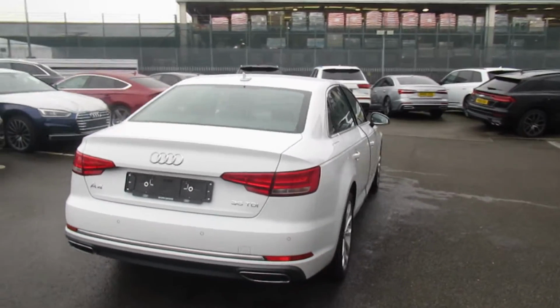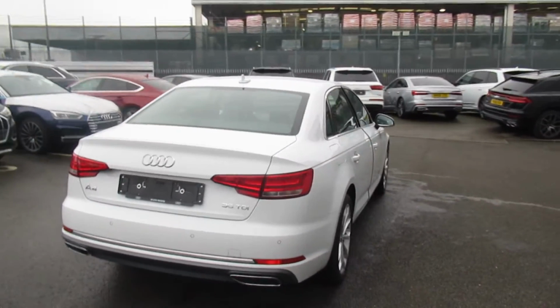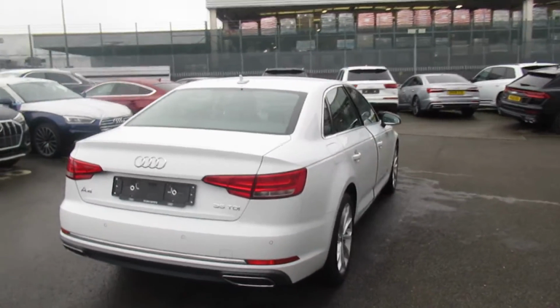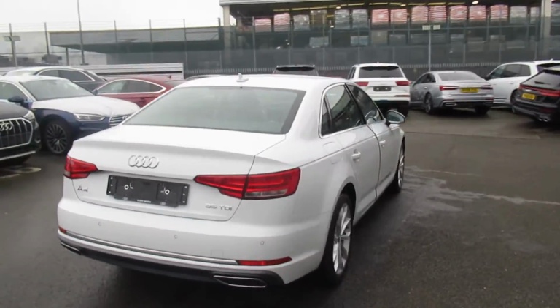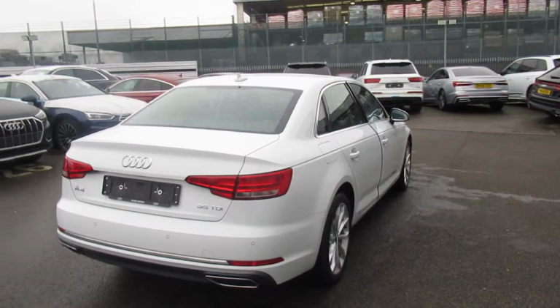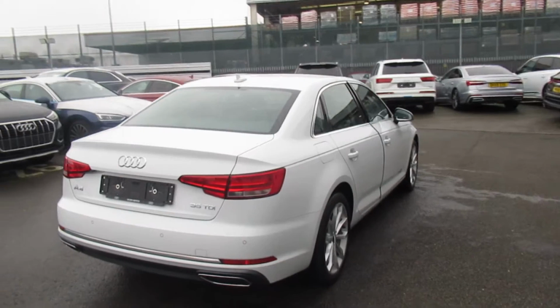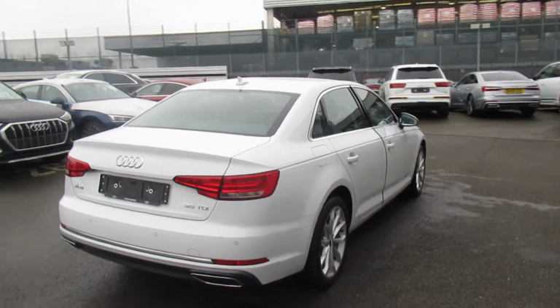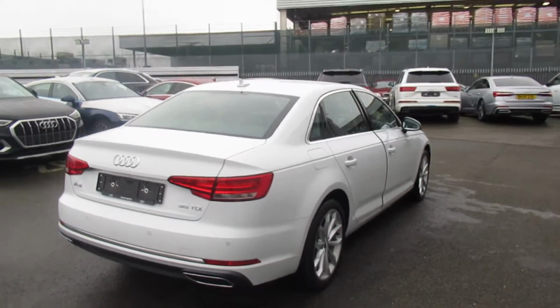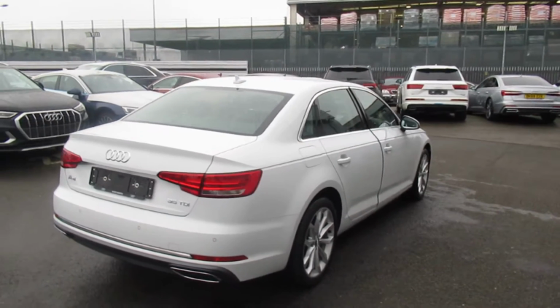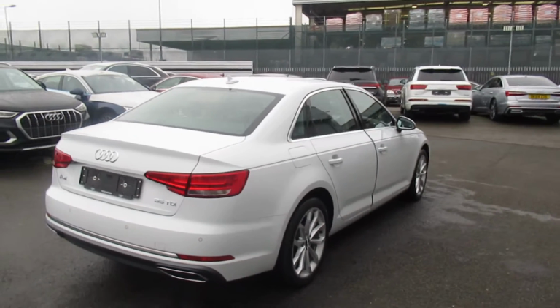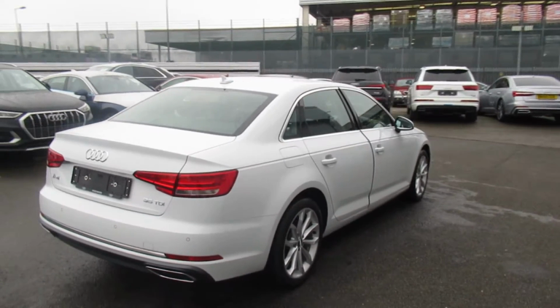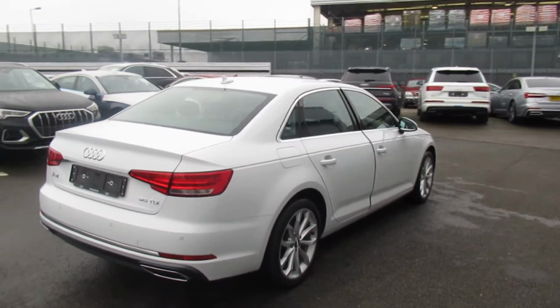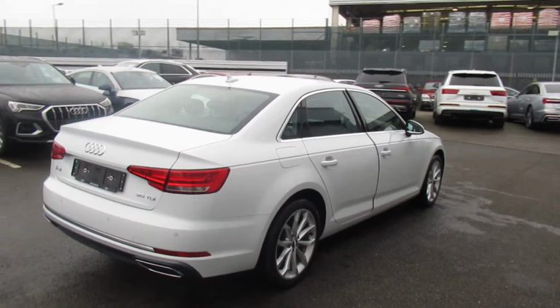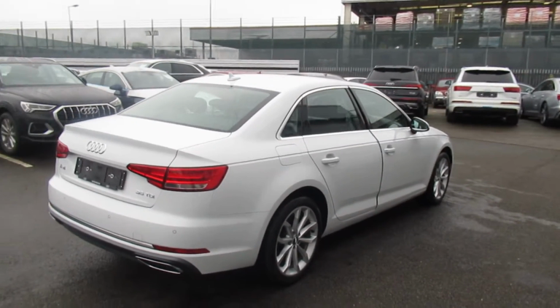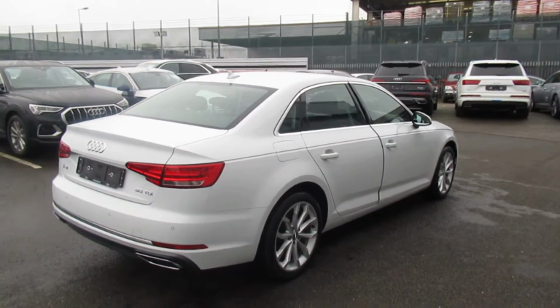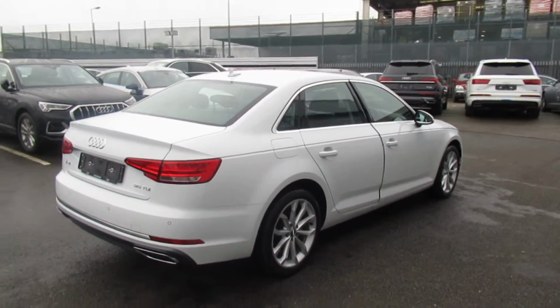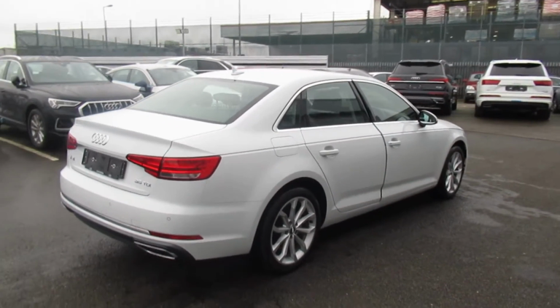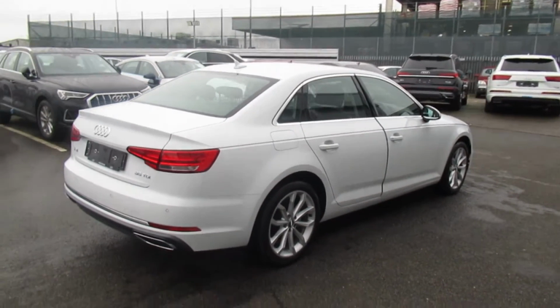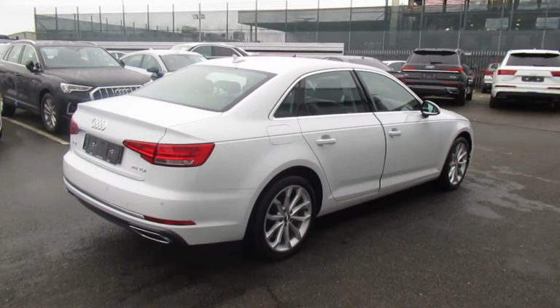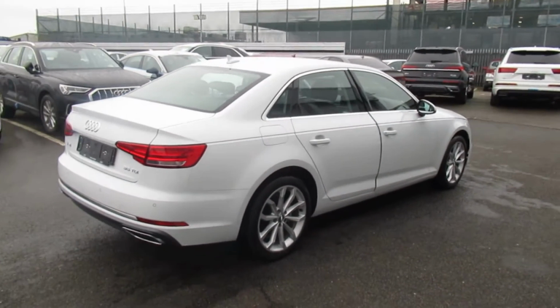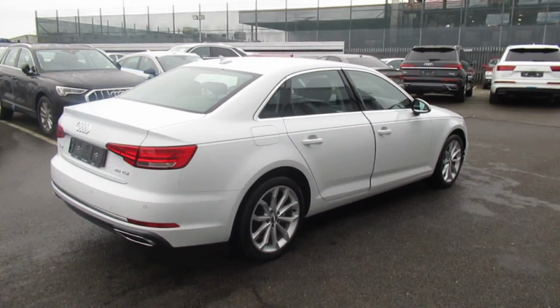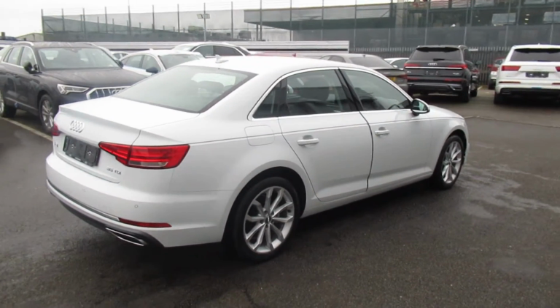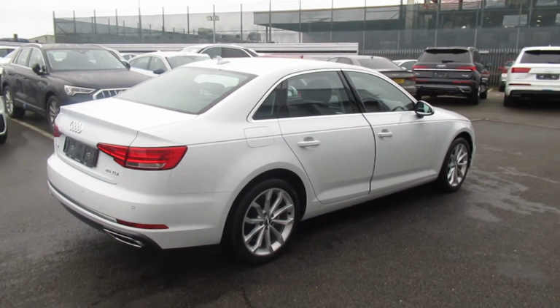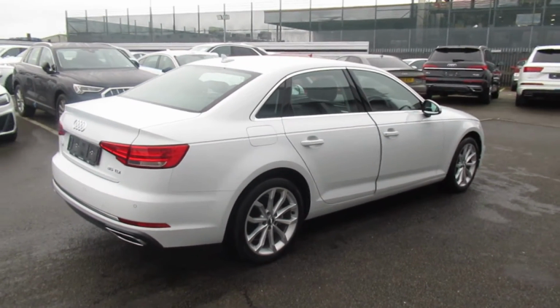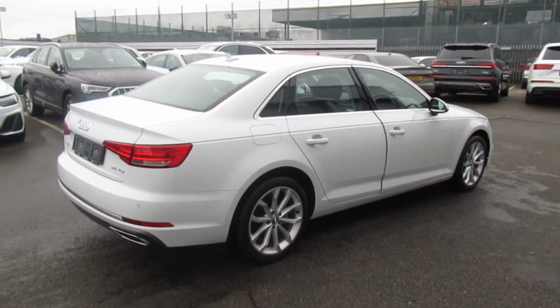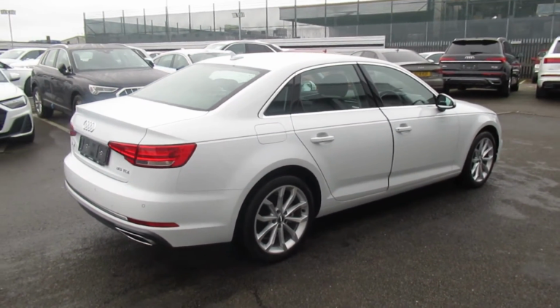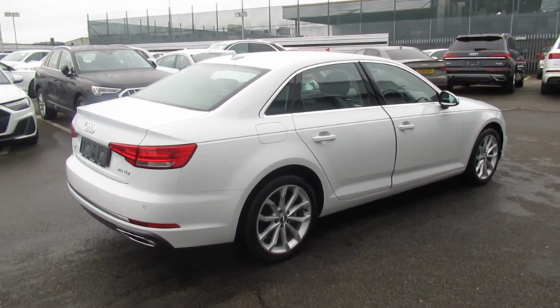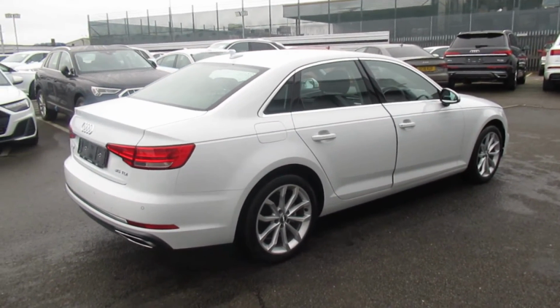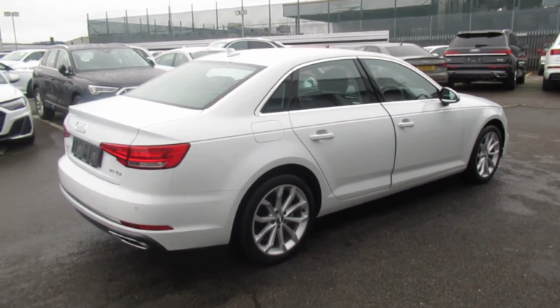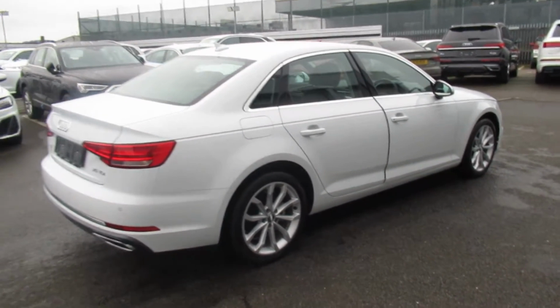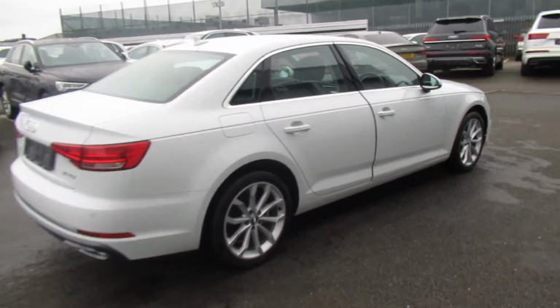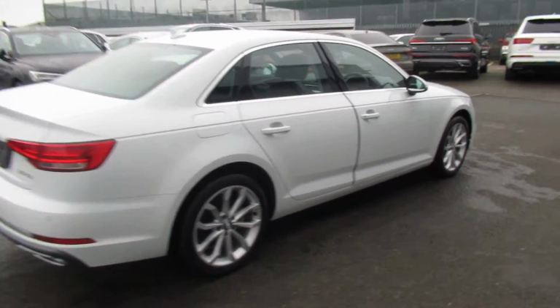Now this is a brand new Audi vehicle, so you will get the 3 years warranty and 3 years roadside assistance from the manufacturer.